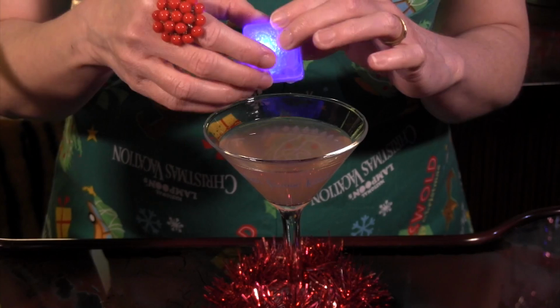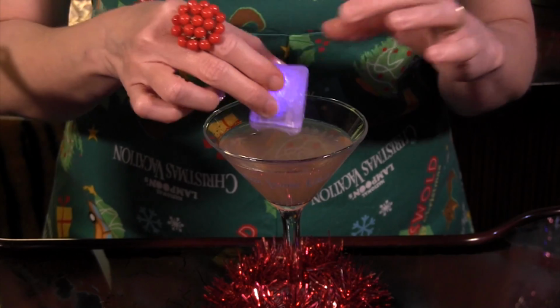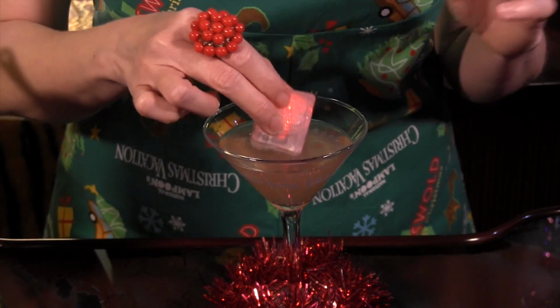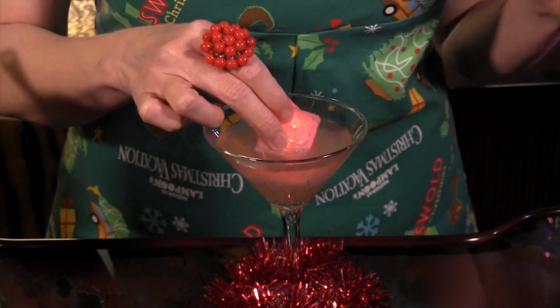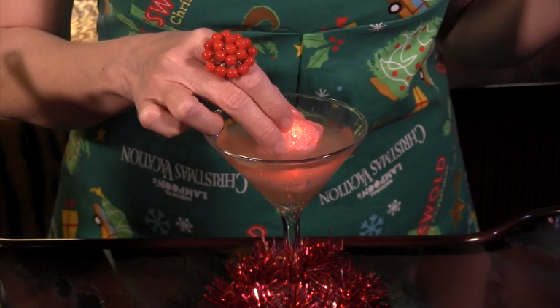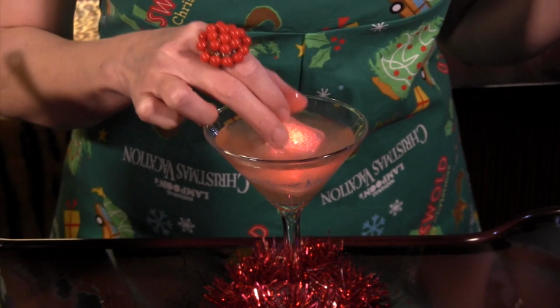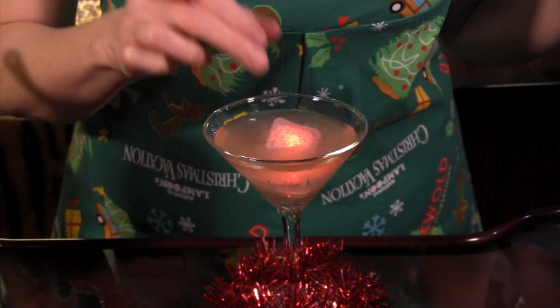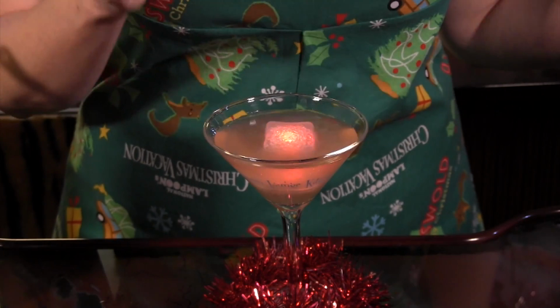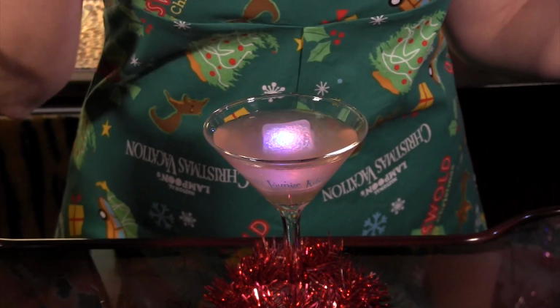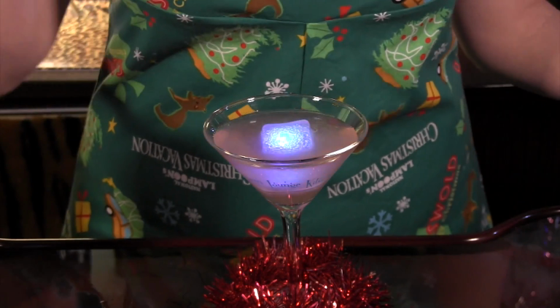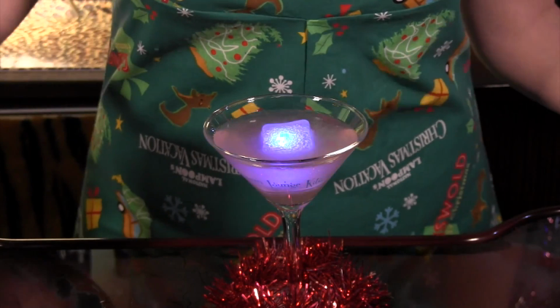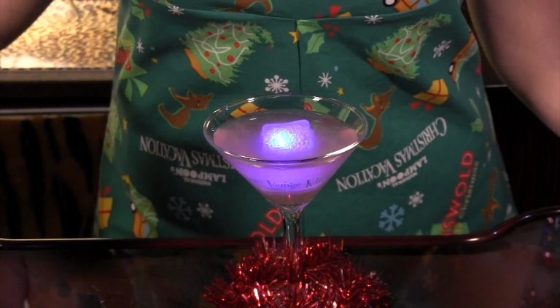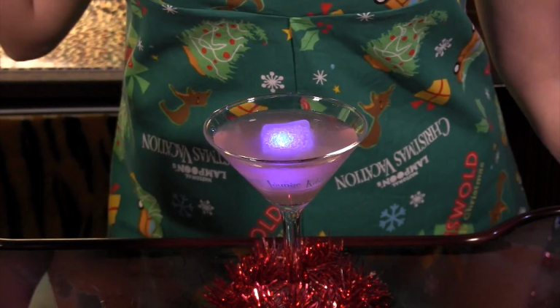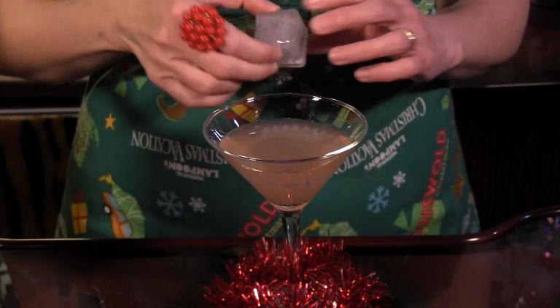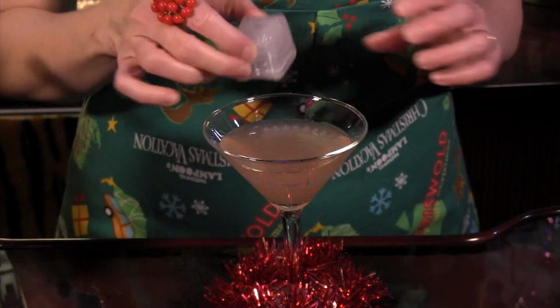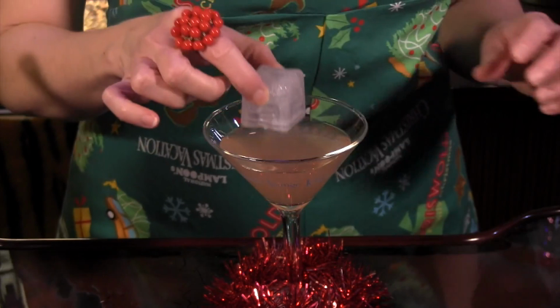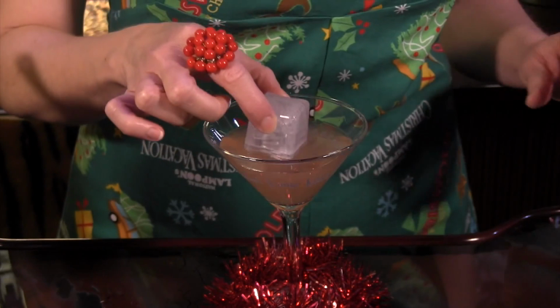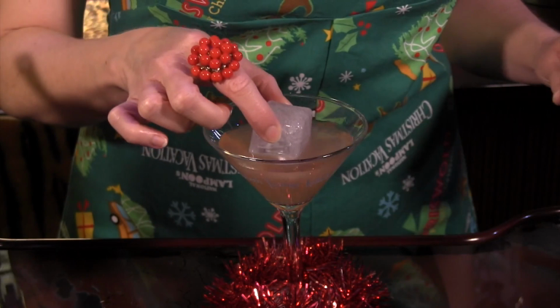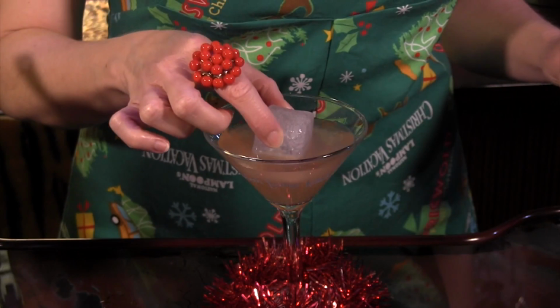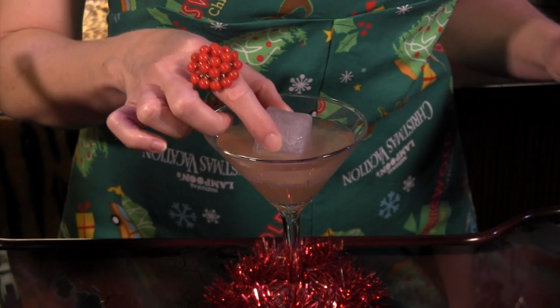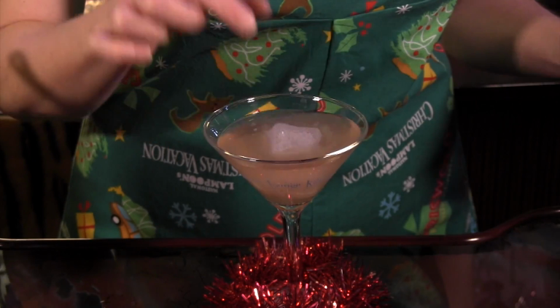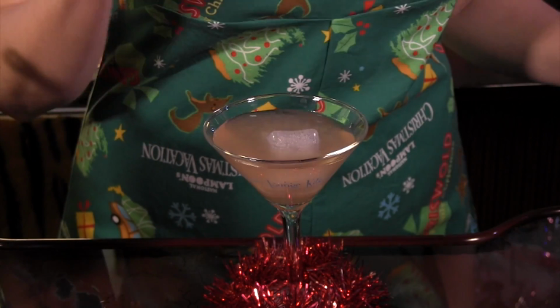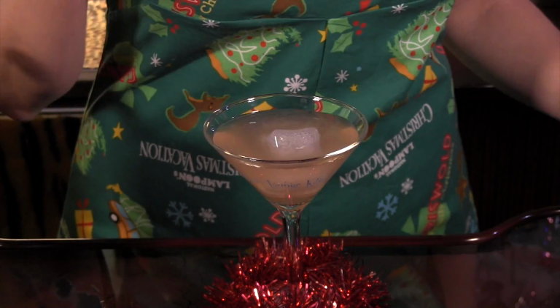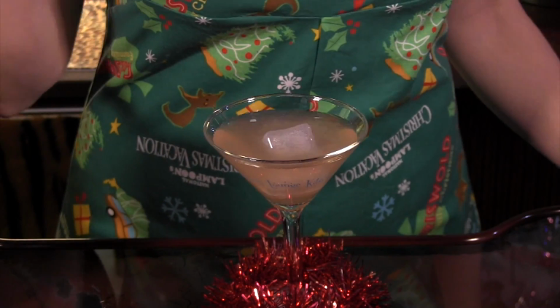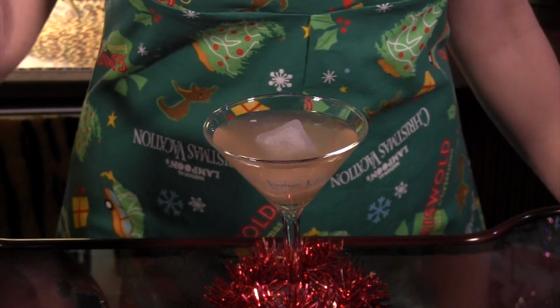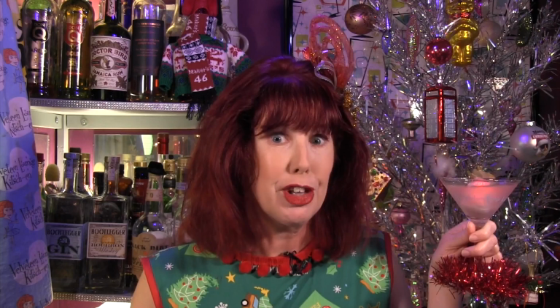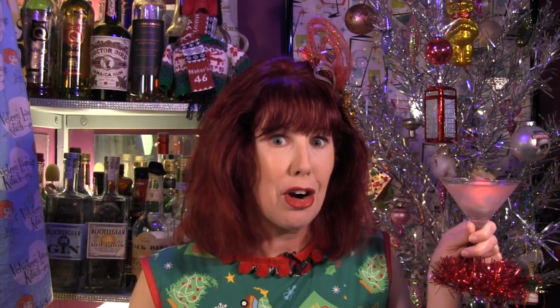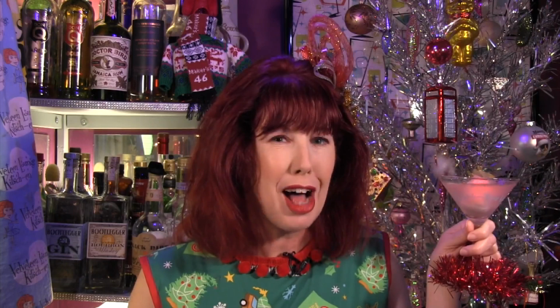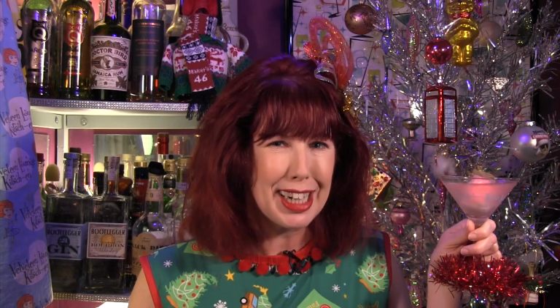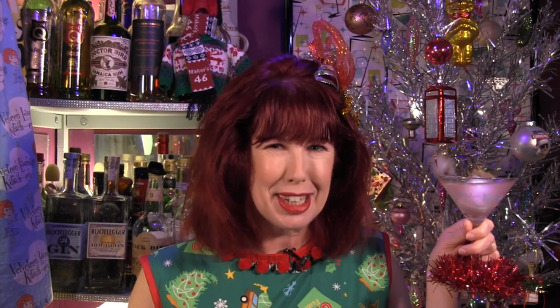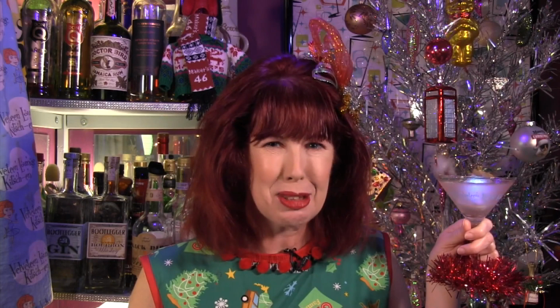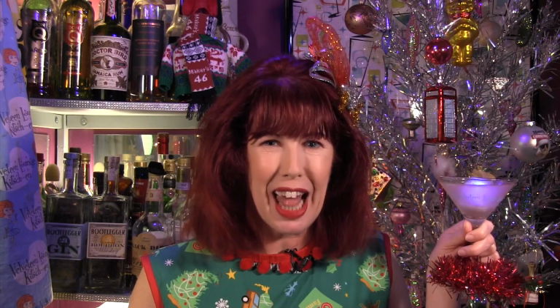Add a light-up ice cube for holiday spirit, or use one that's not lit for the before version of Clark's Holiday Display.